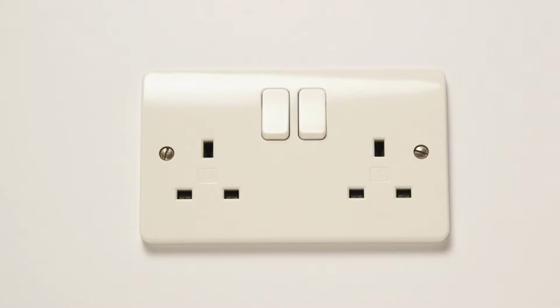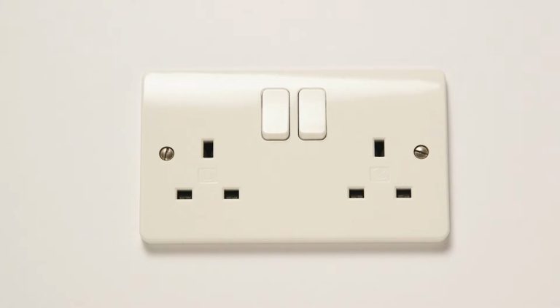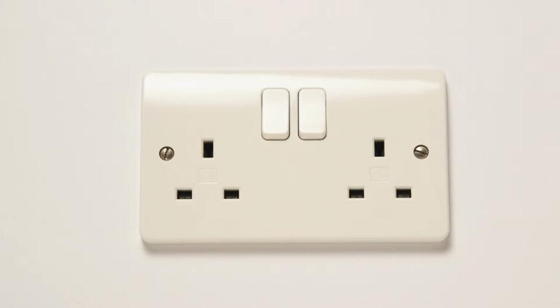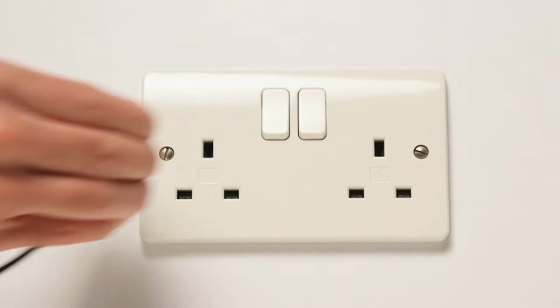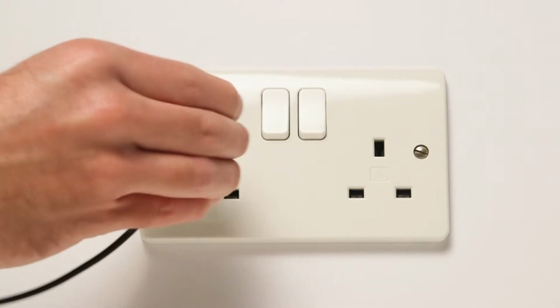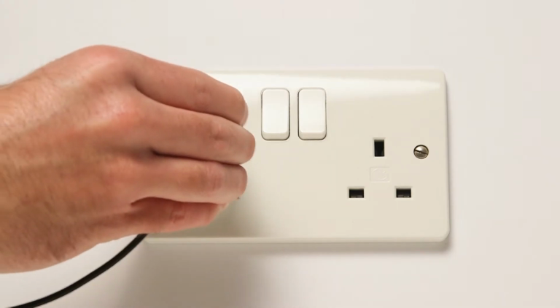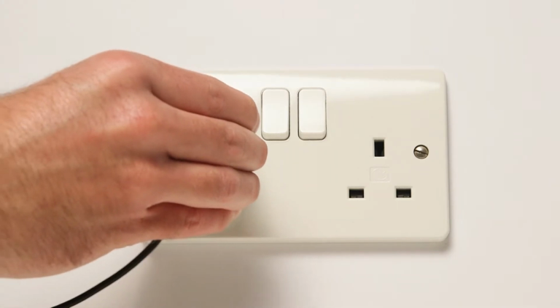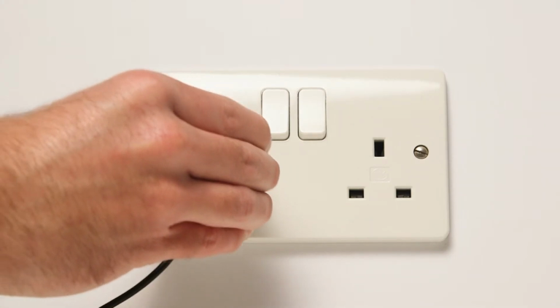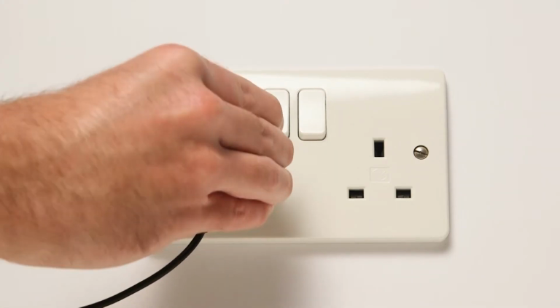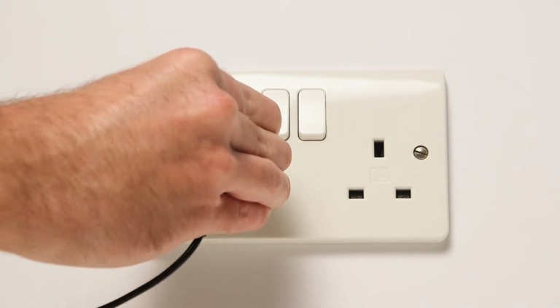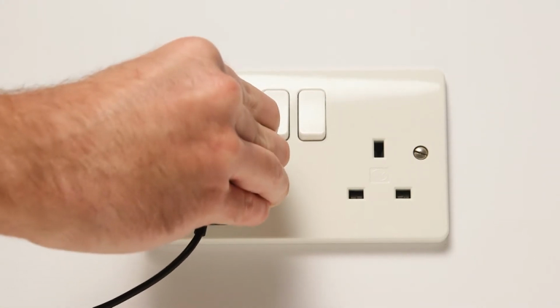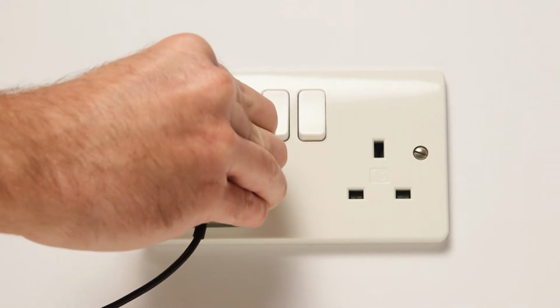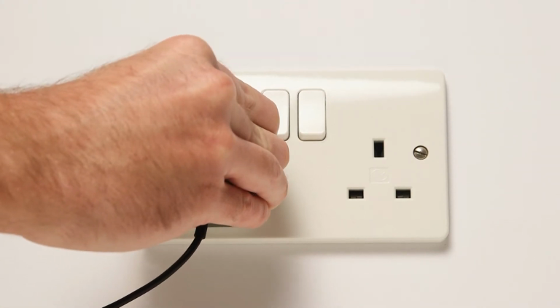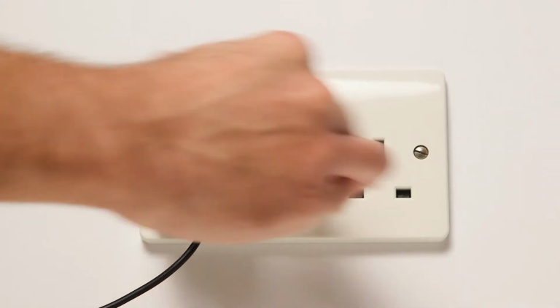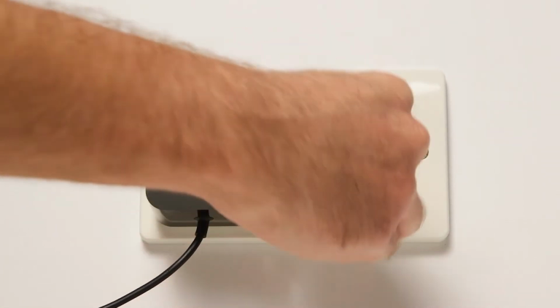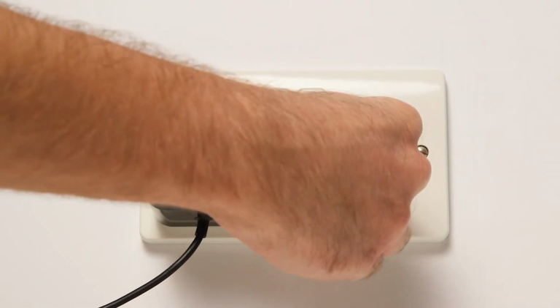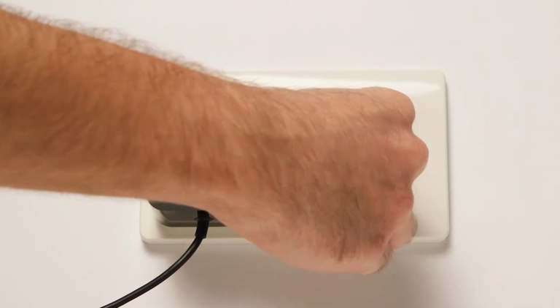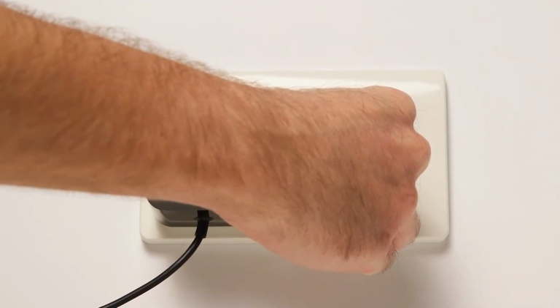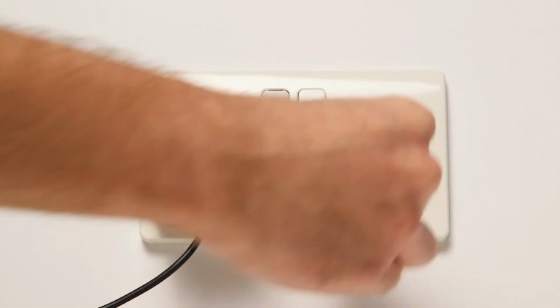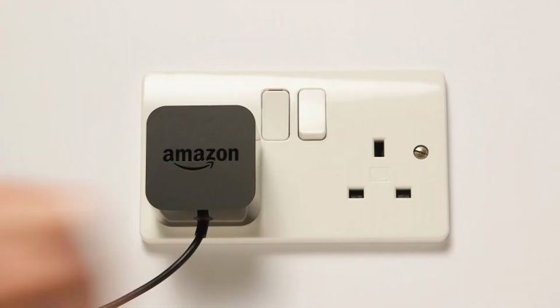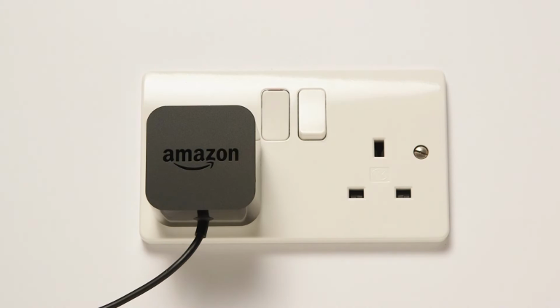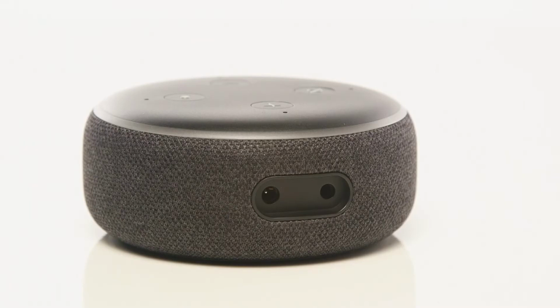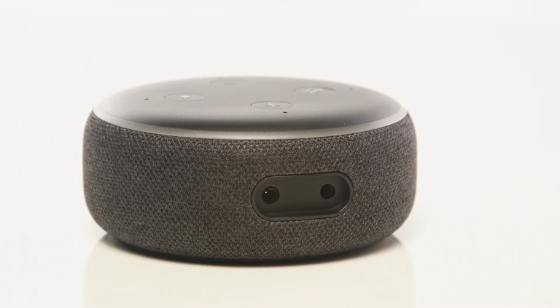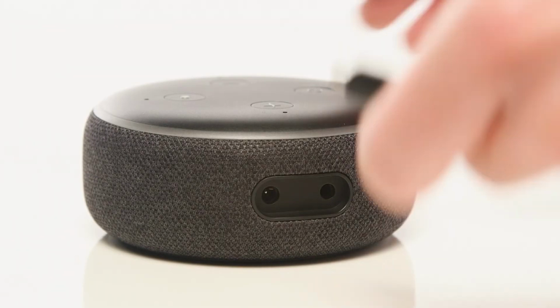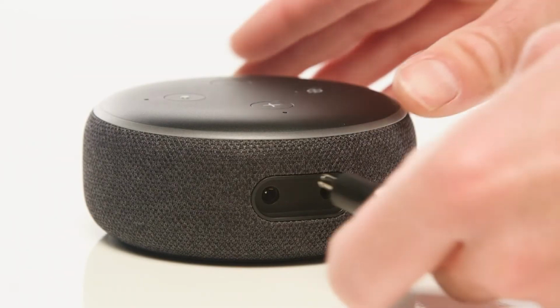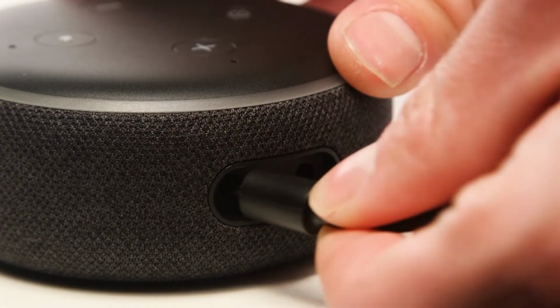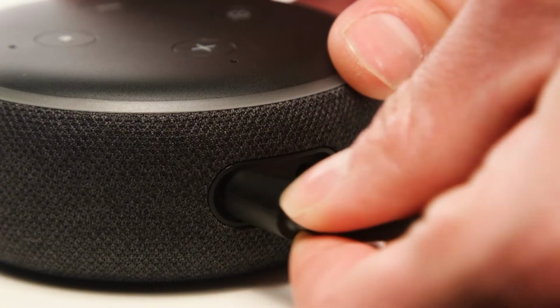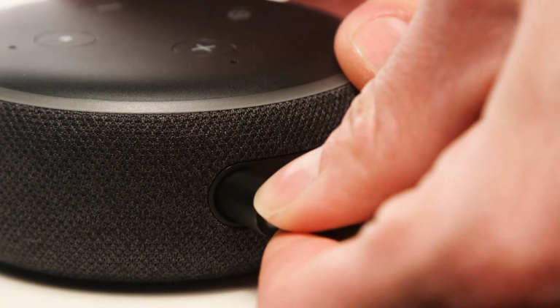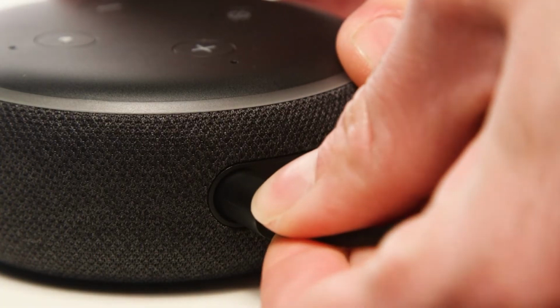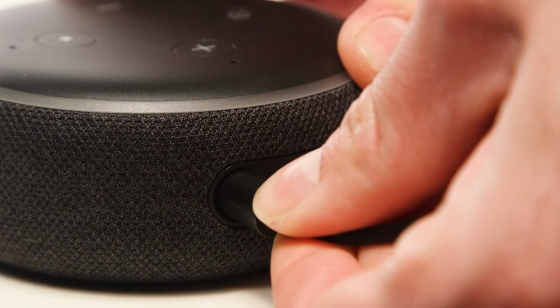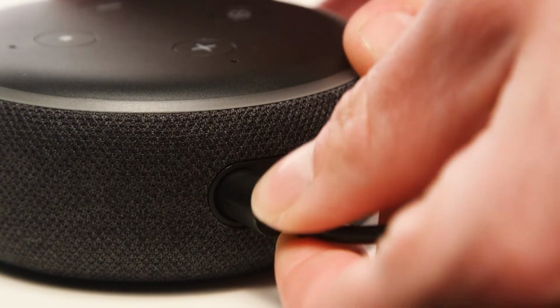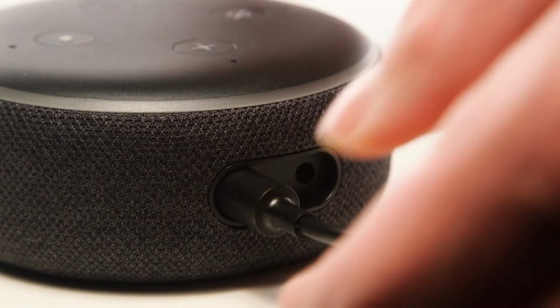Next, plug the cable into a socket using the included power adapter. Plug the other end into the device.